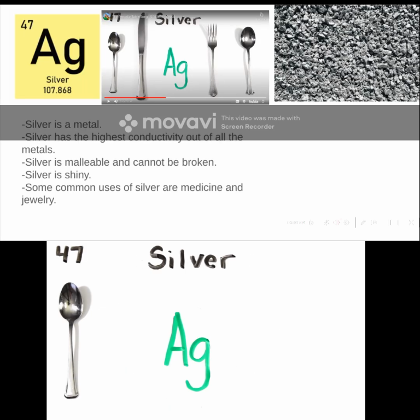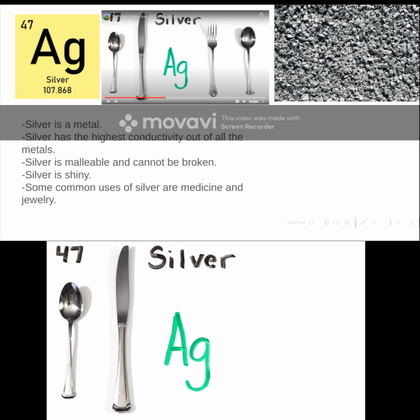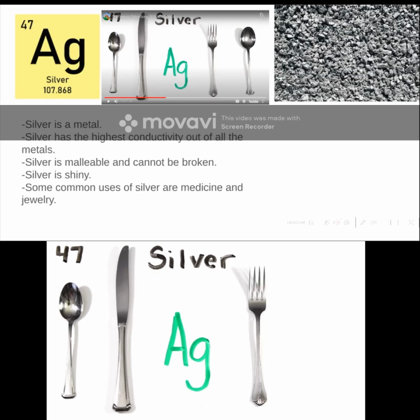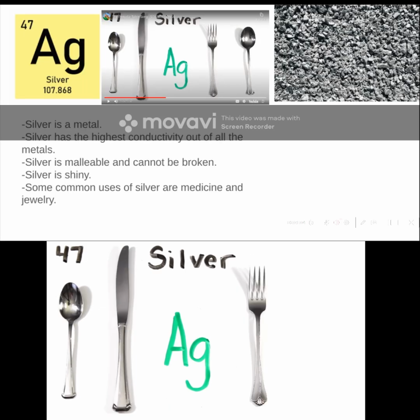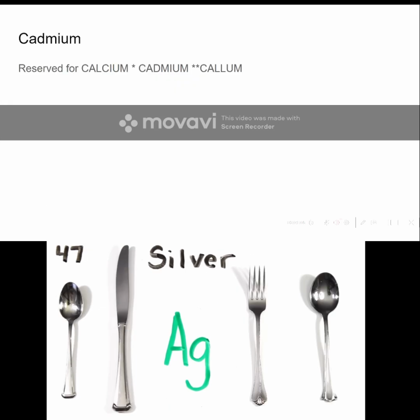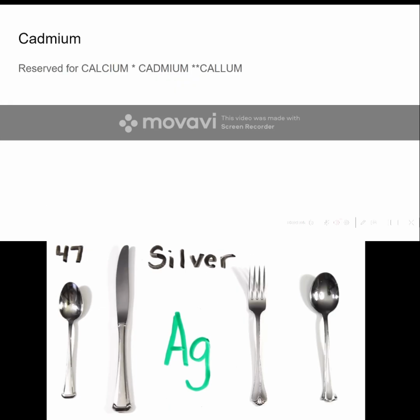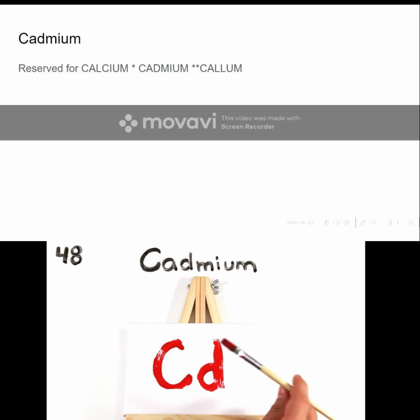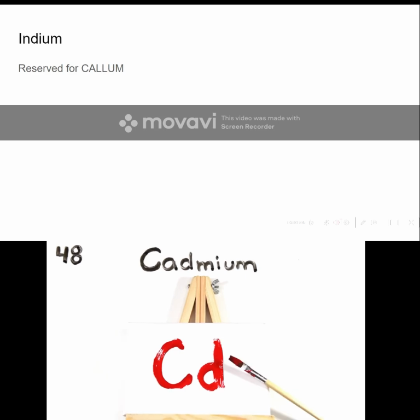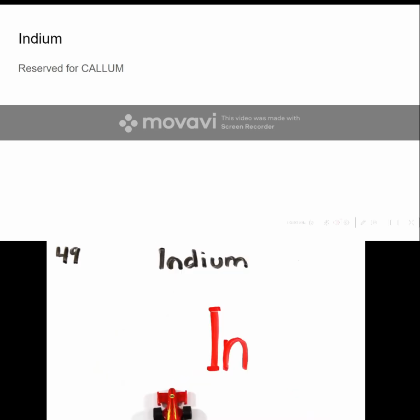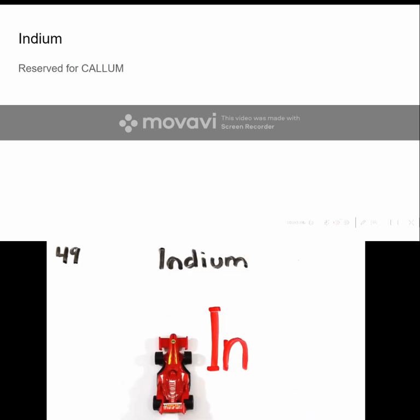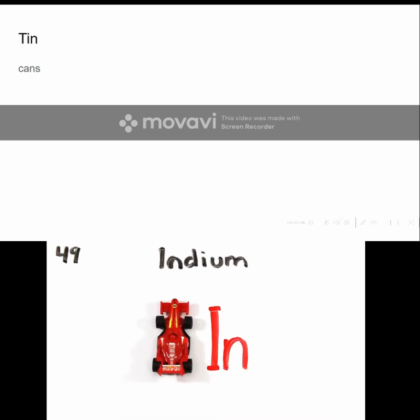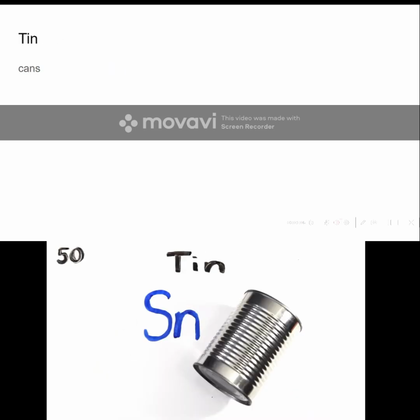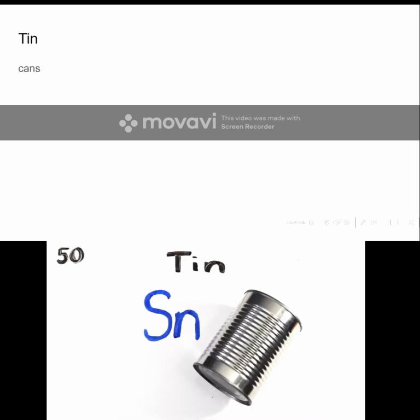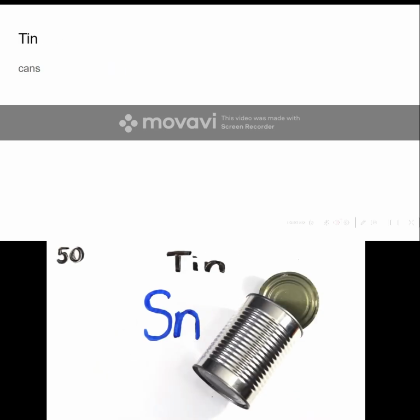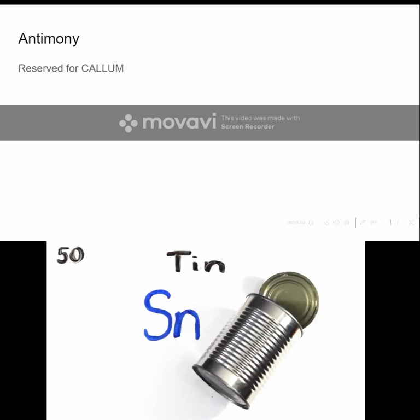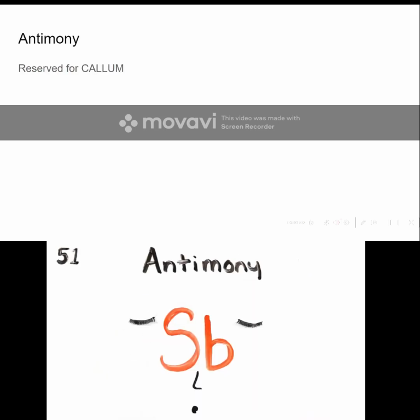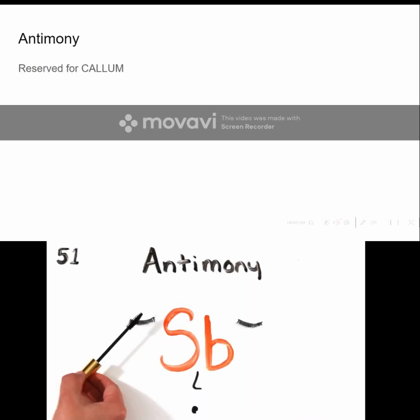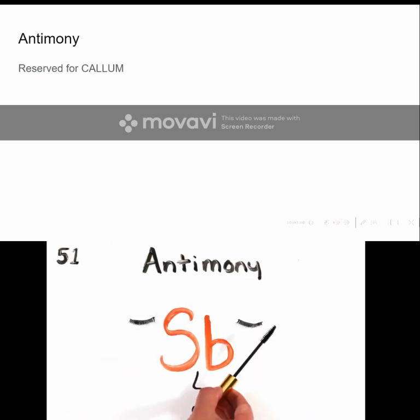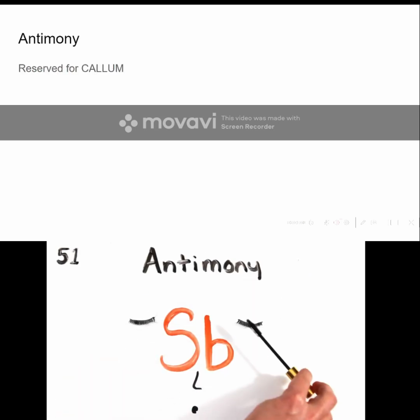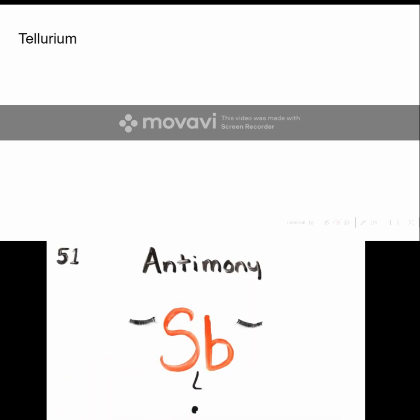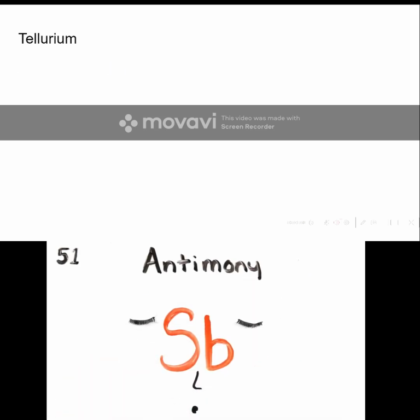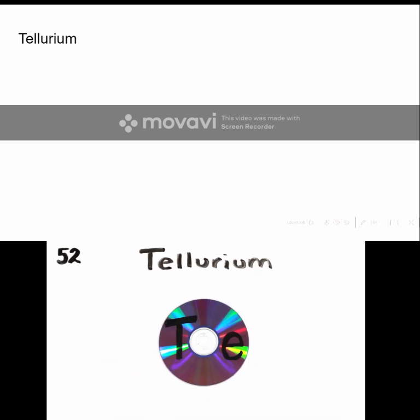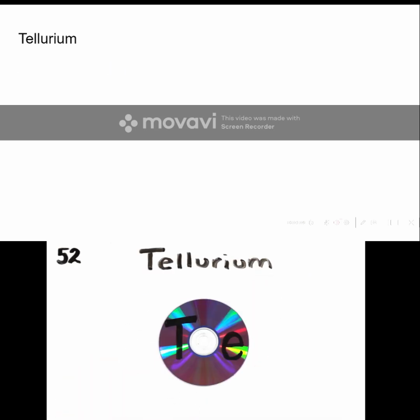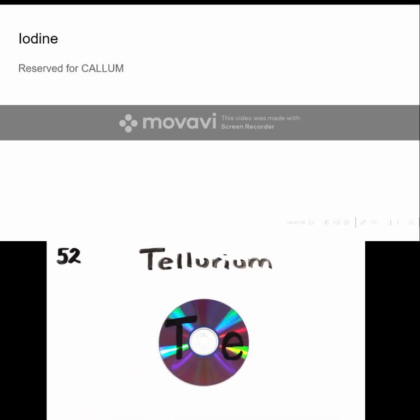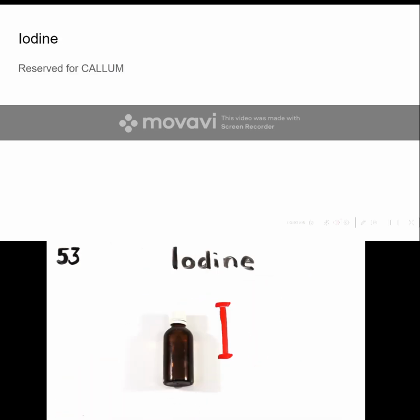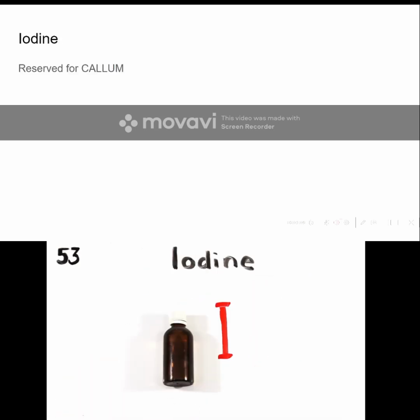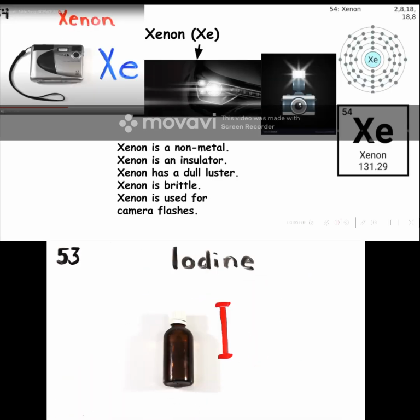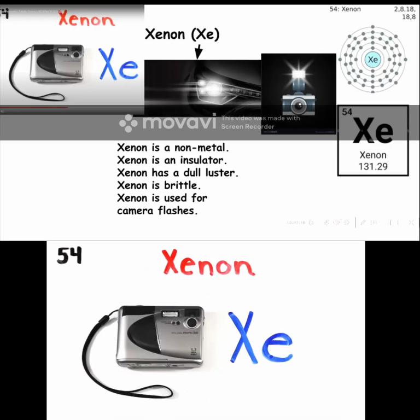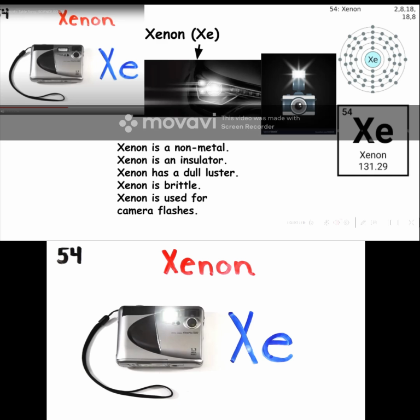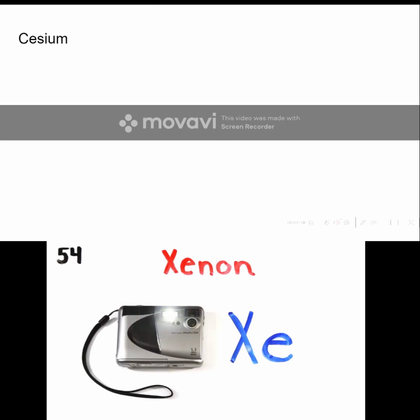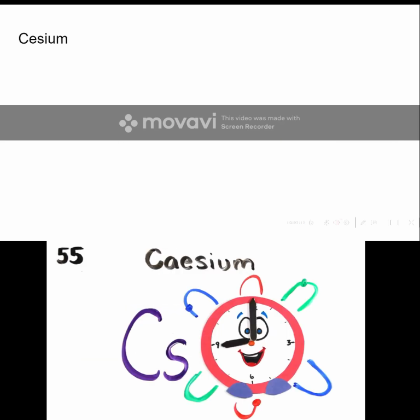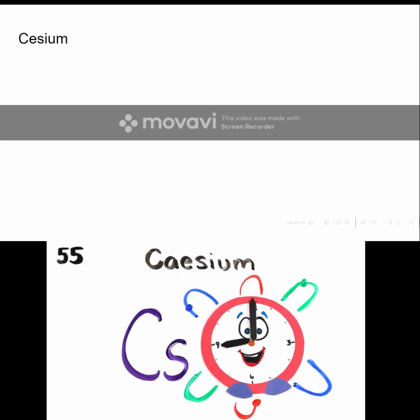Silverware, then Cadmium, and Indium. Tin cans, Antimony, then Tellurium, and Iodine, and Xenon, and then Cesium.